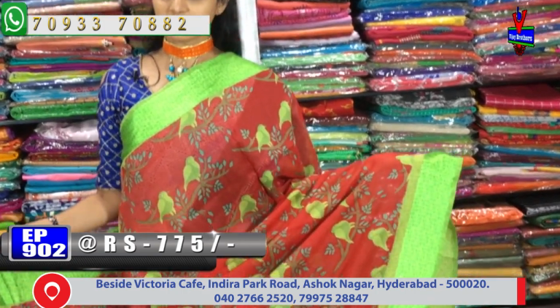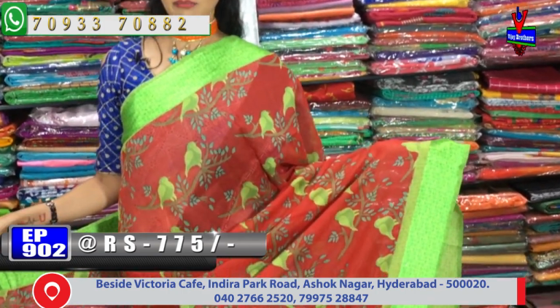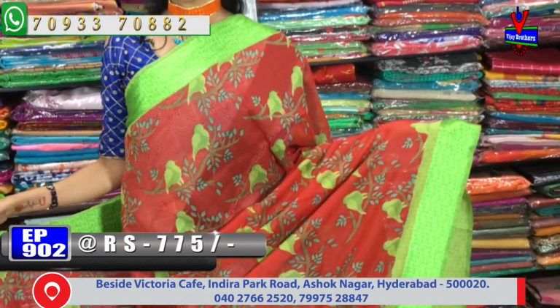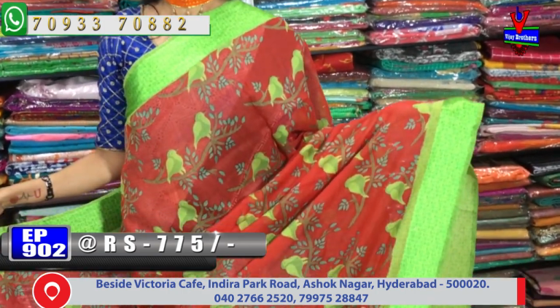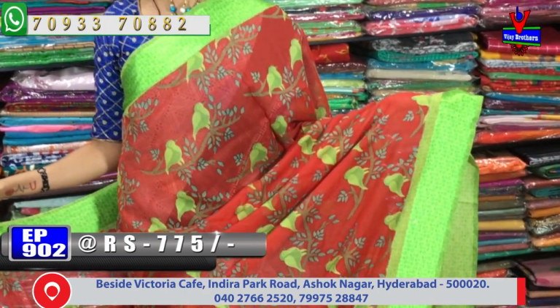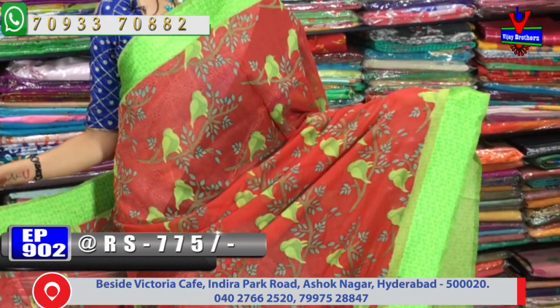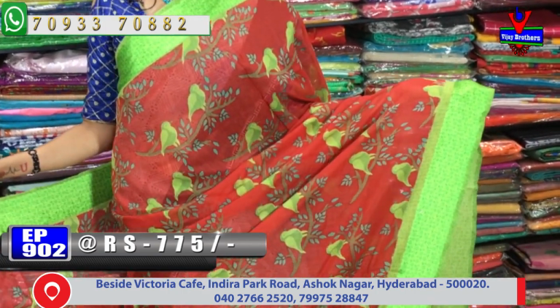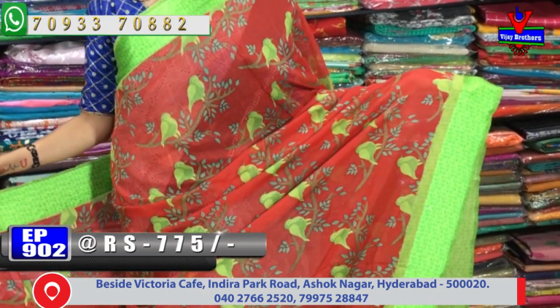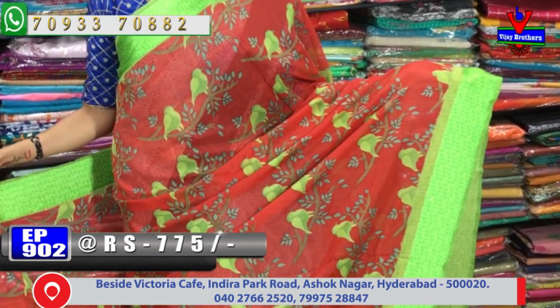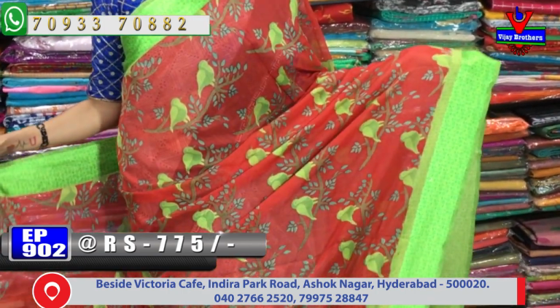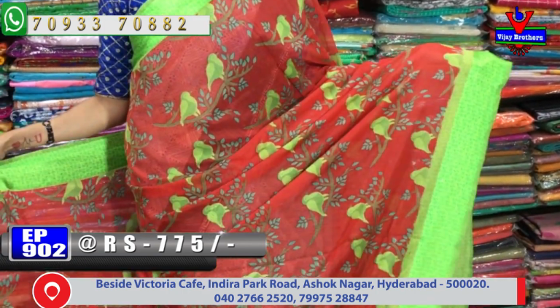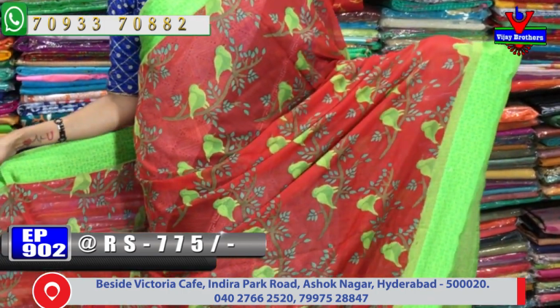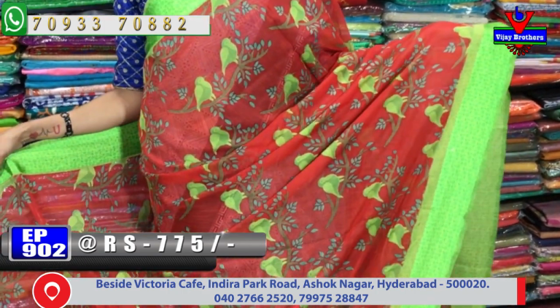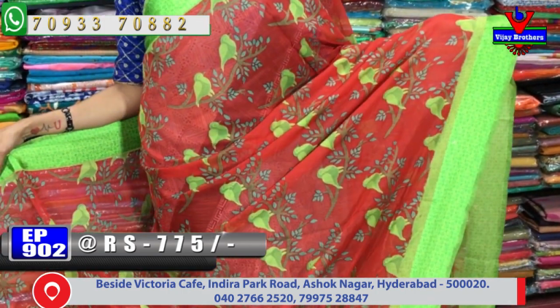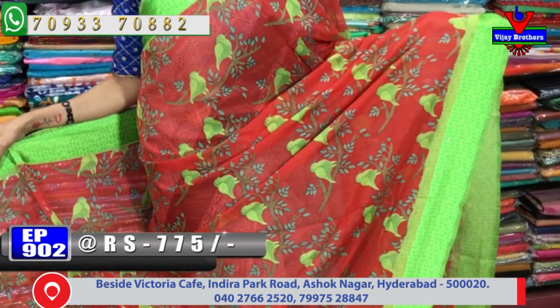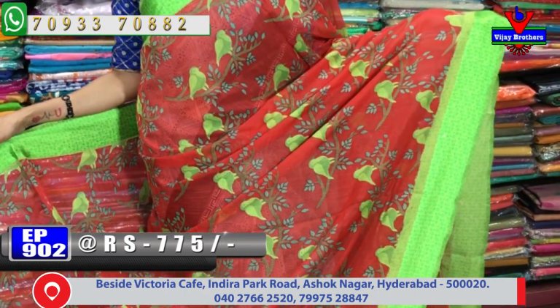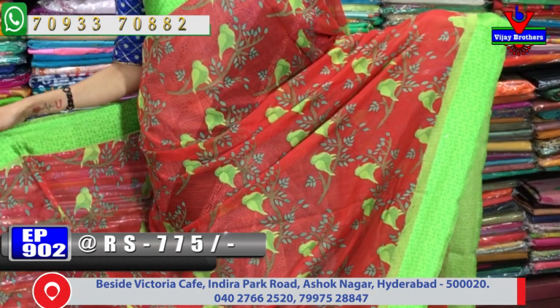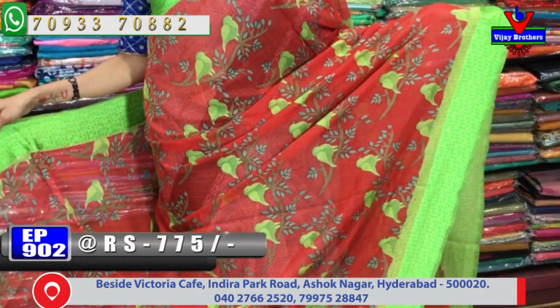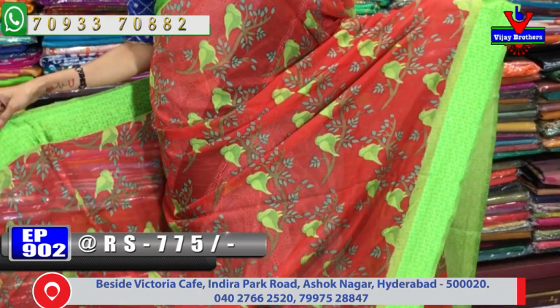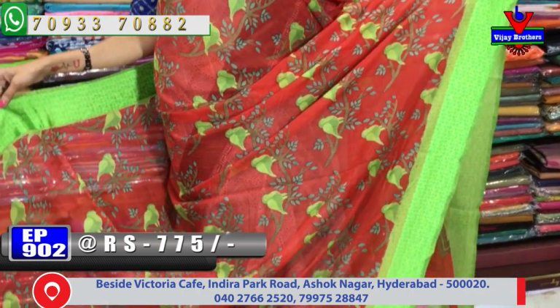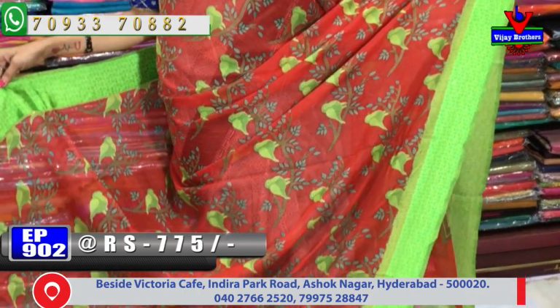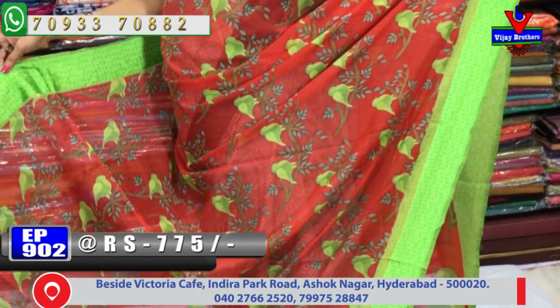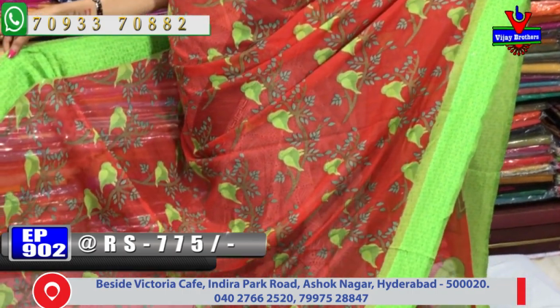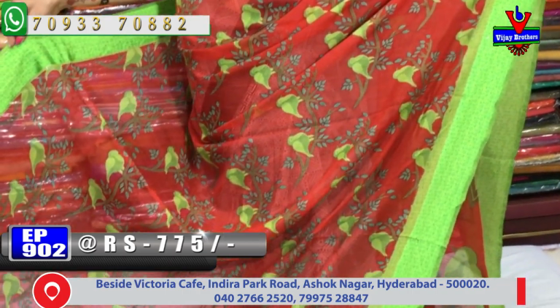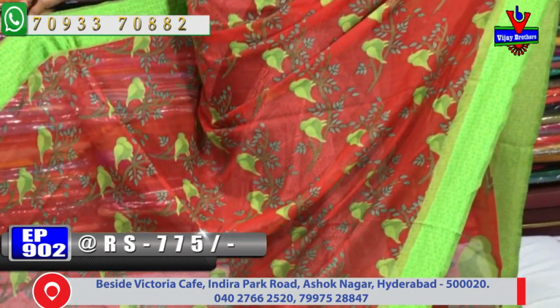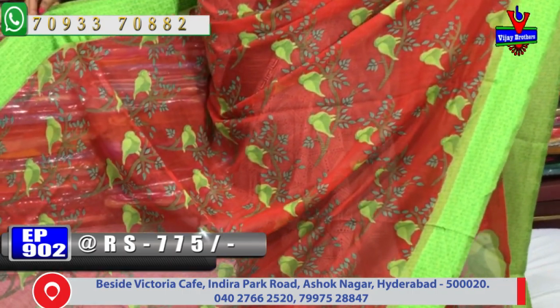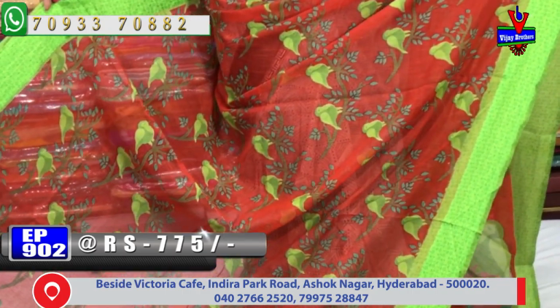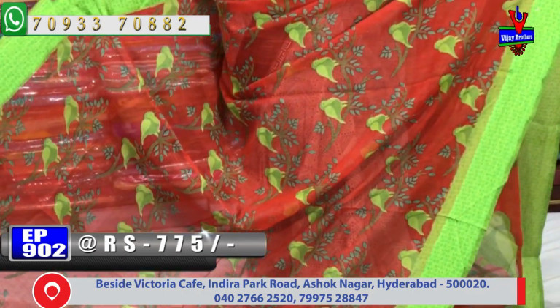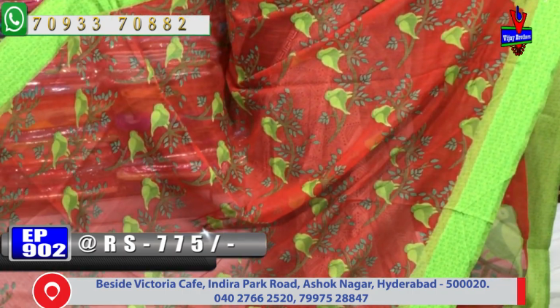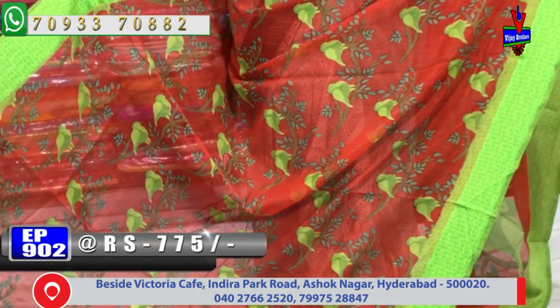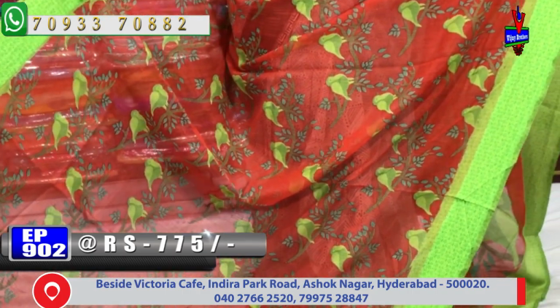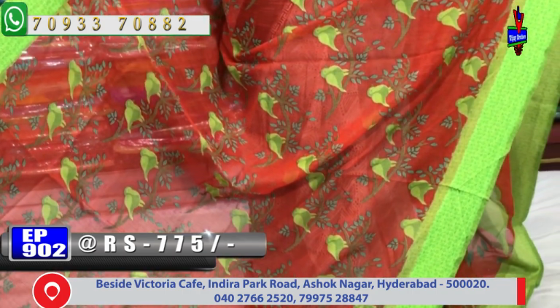We have the same design in this video. The main color is red, and we also have green color. We have the same printed style available.